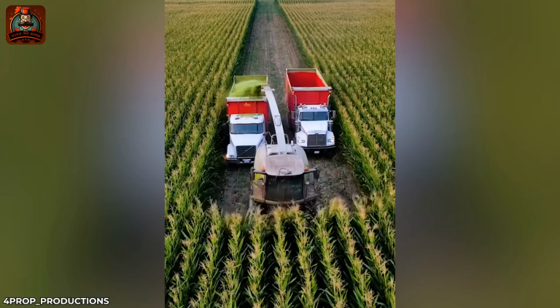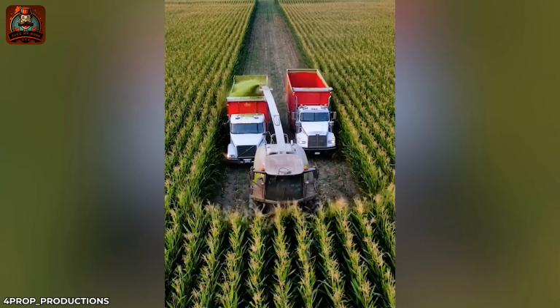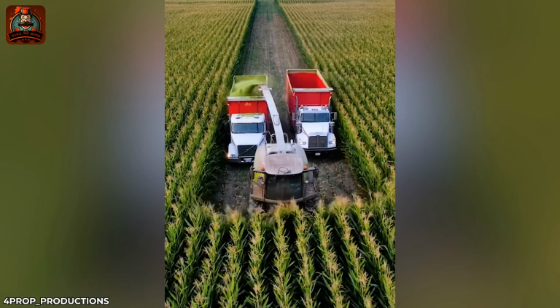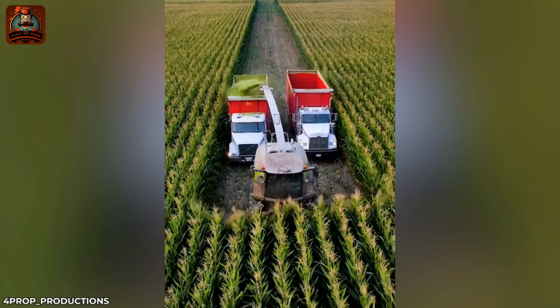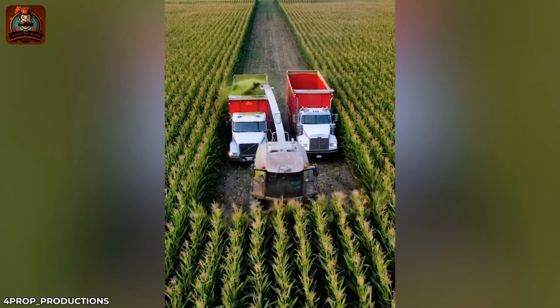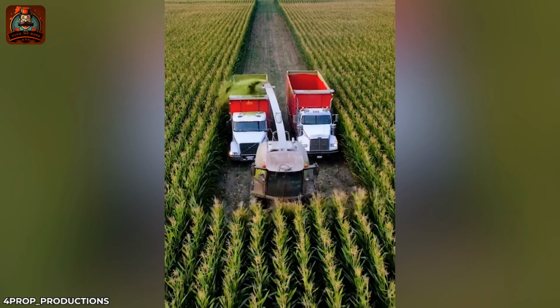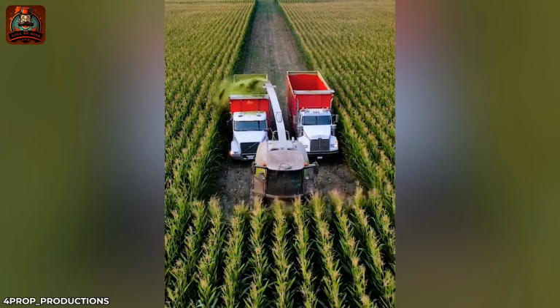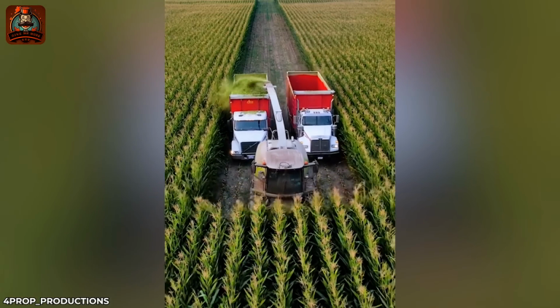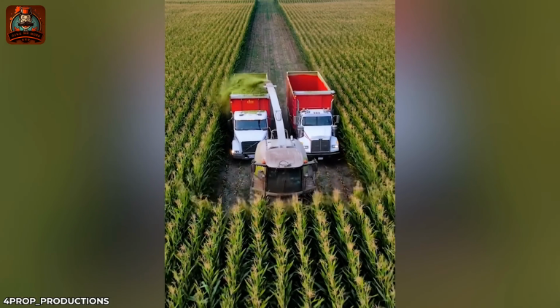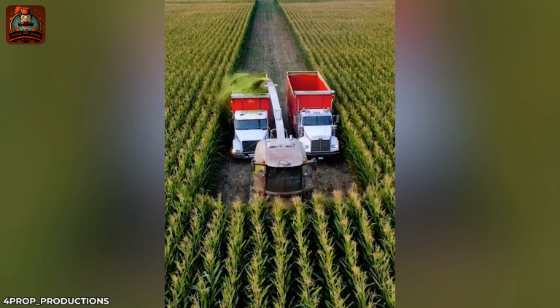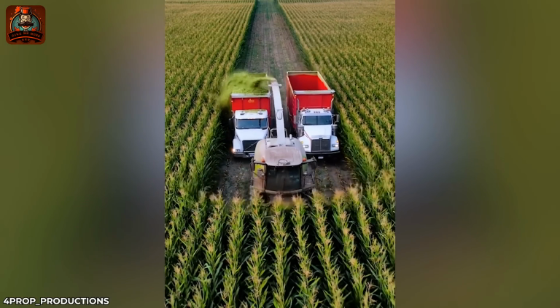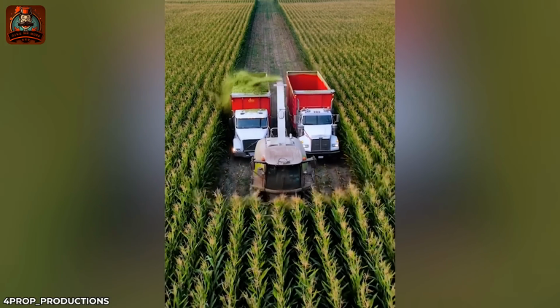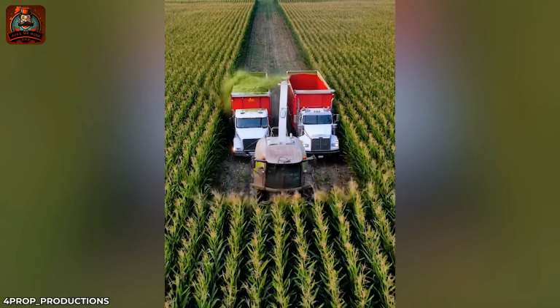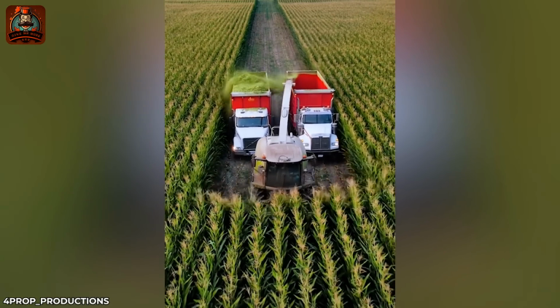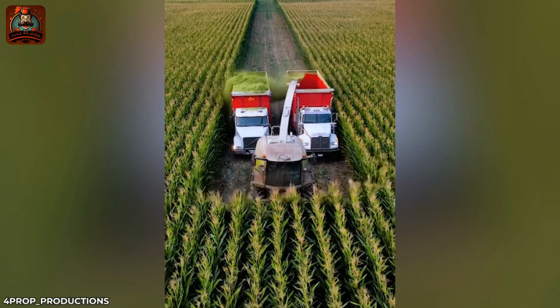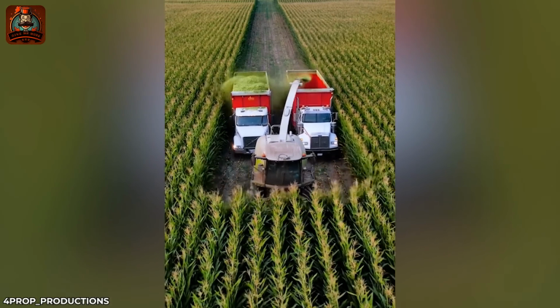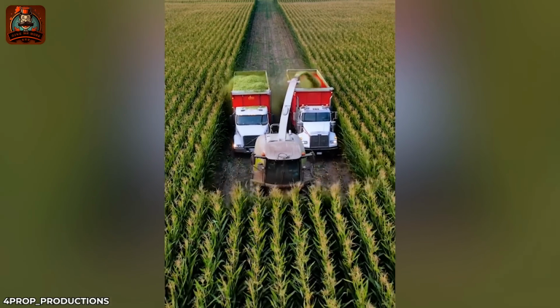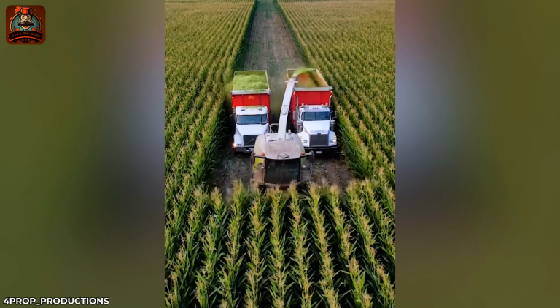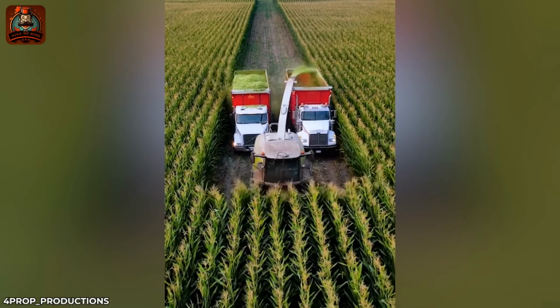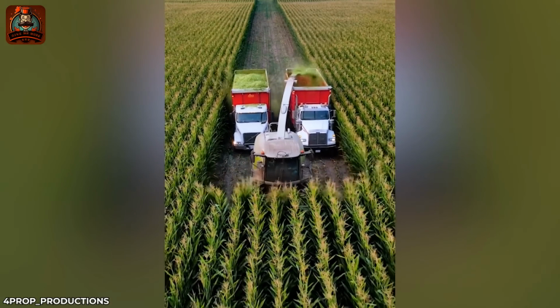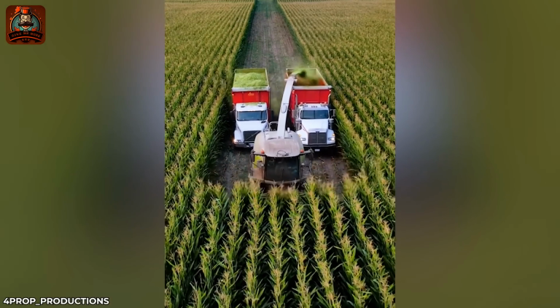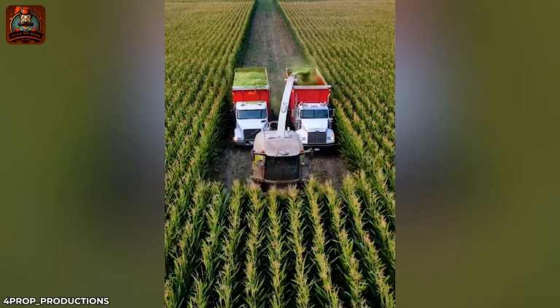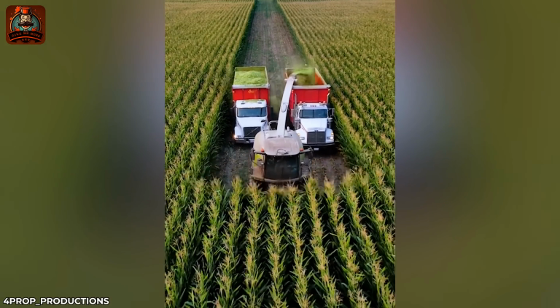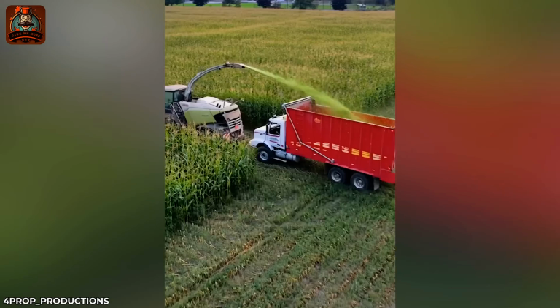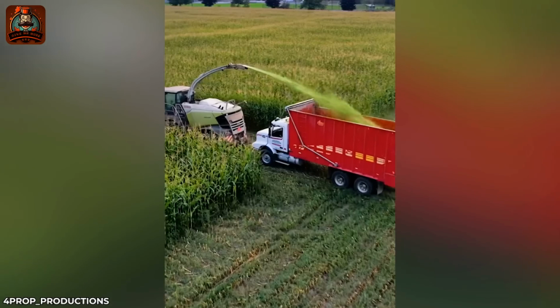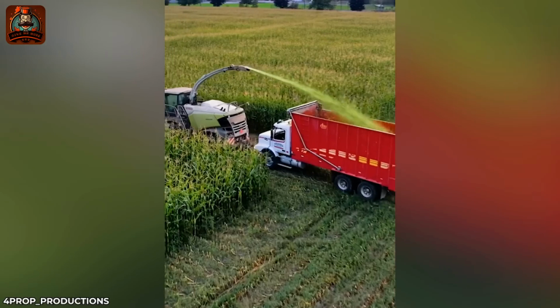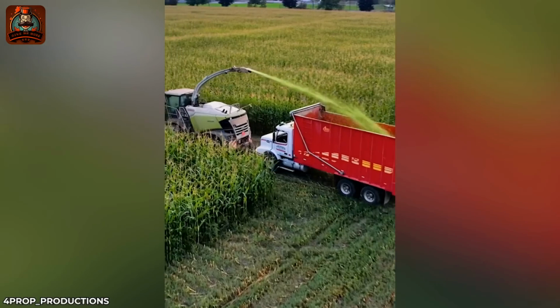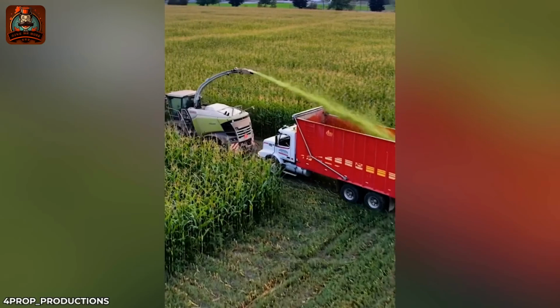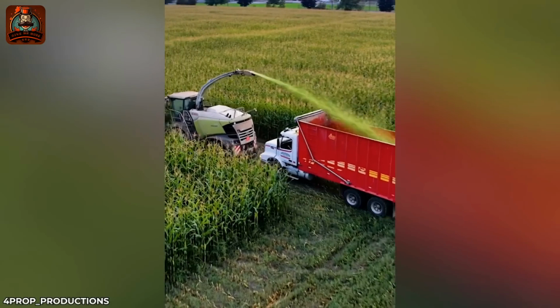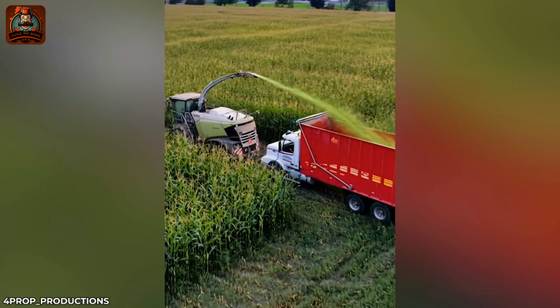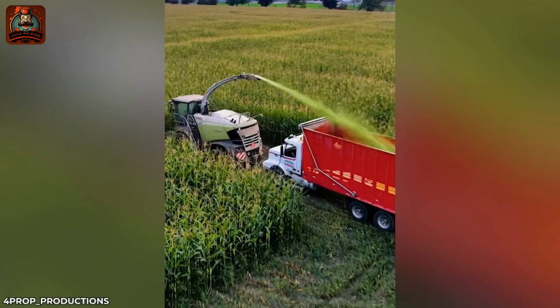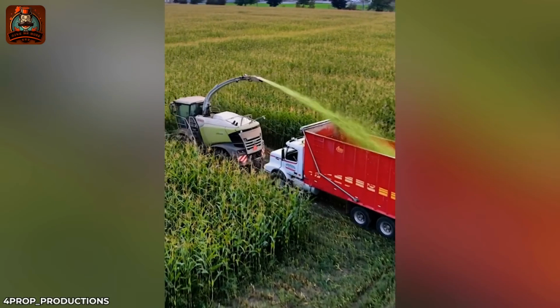The Claas Jaguar 970 can harvest 10 rows of corn at the same time.